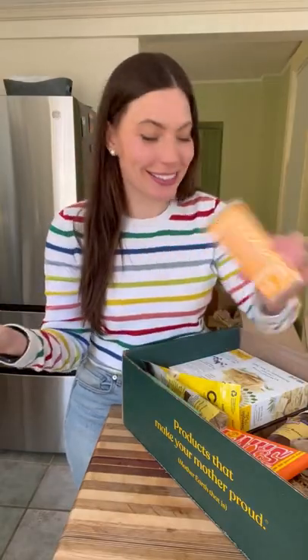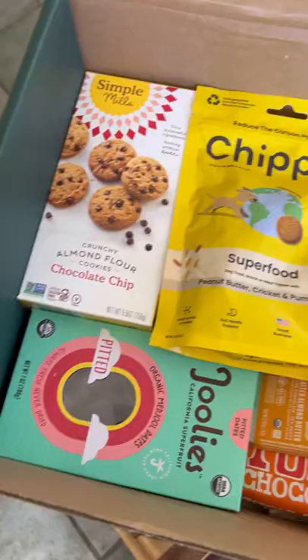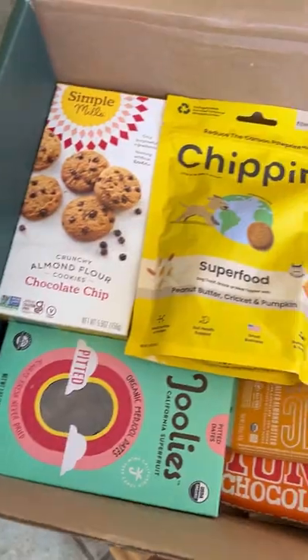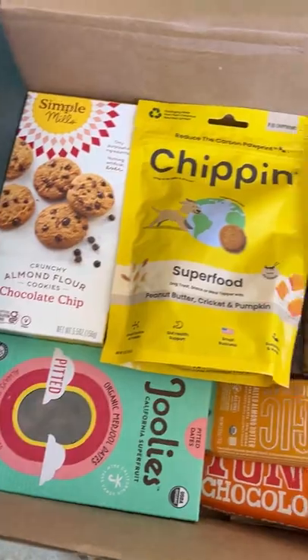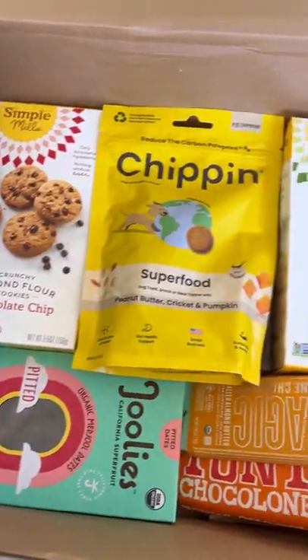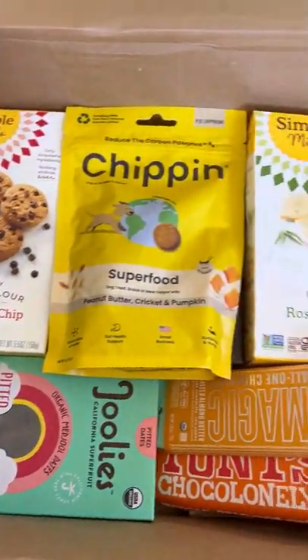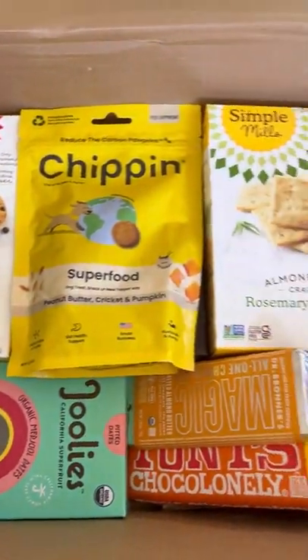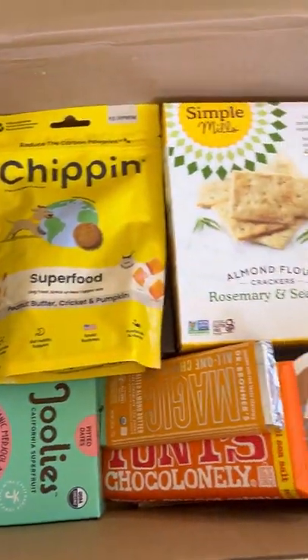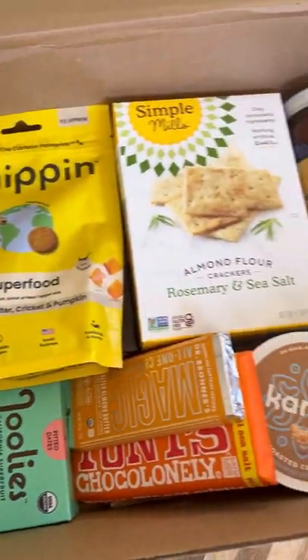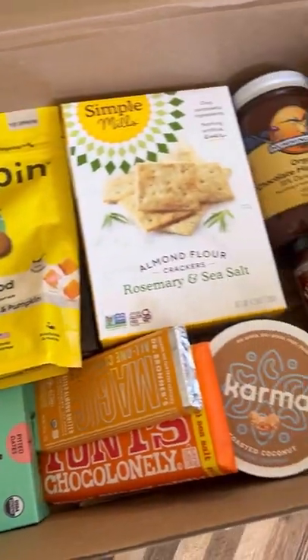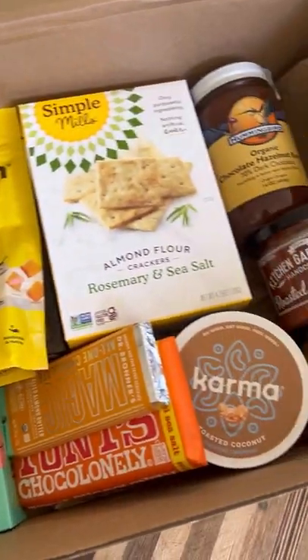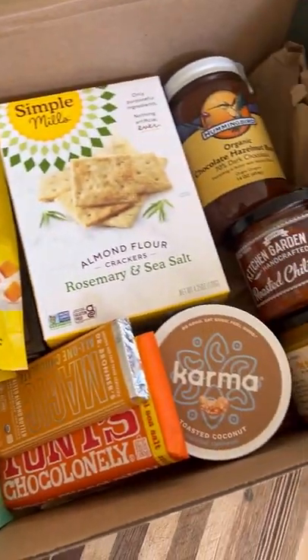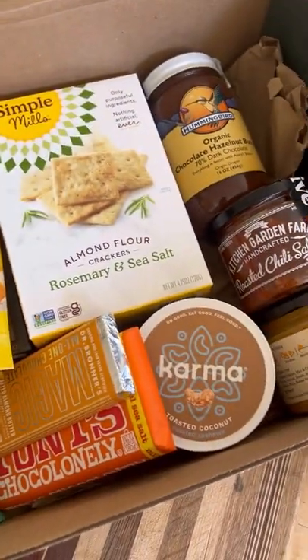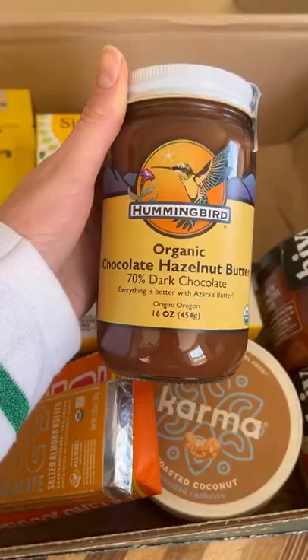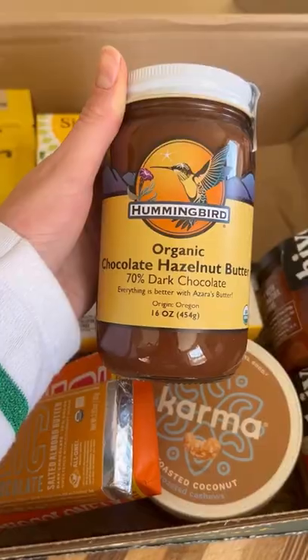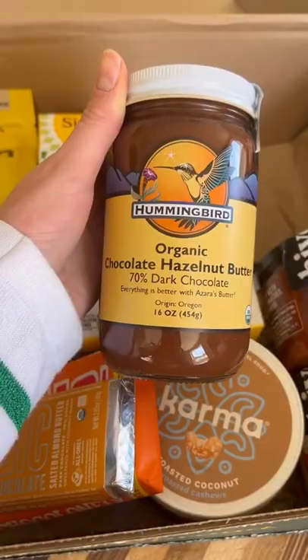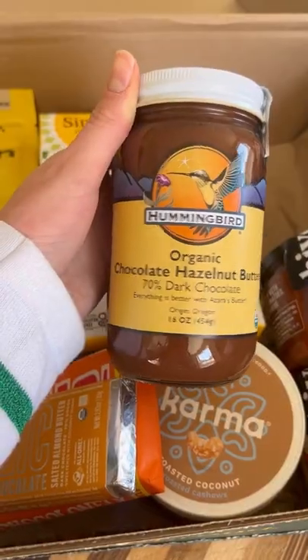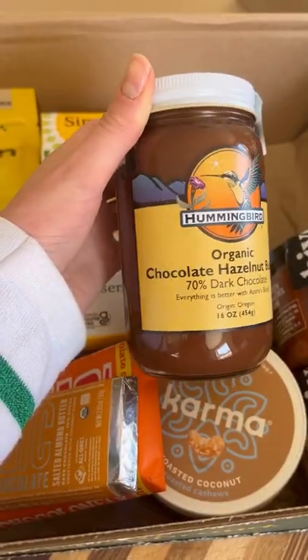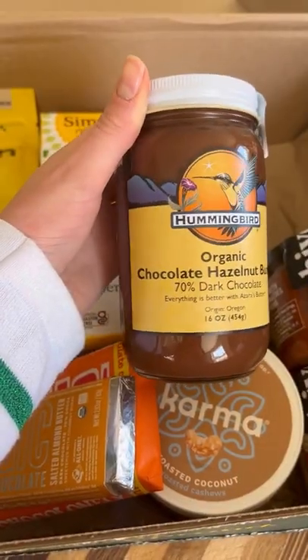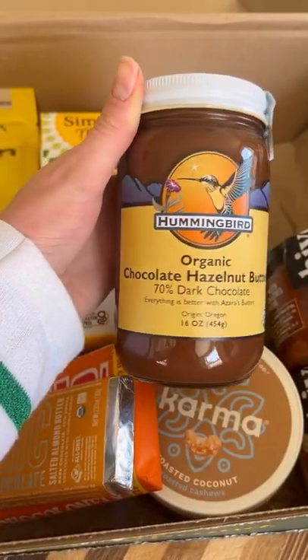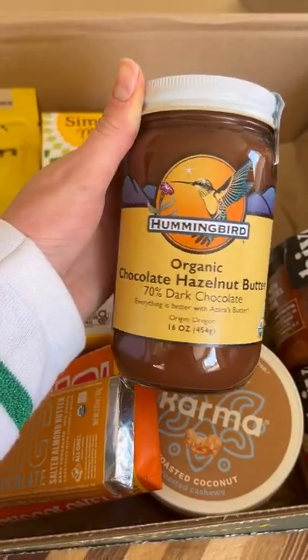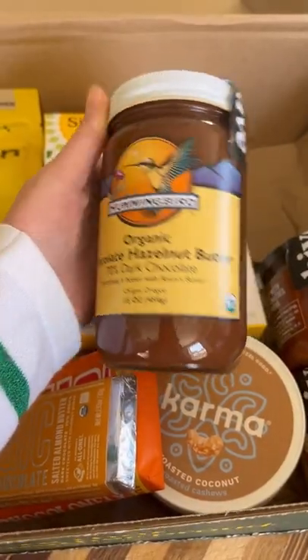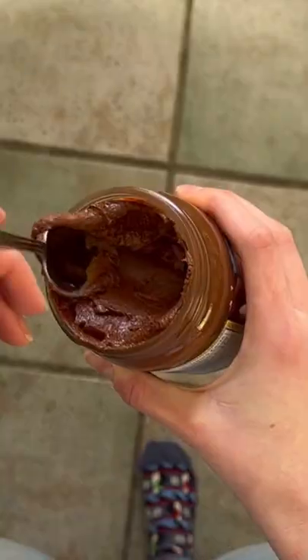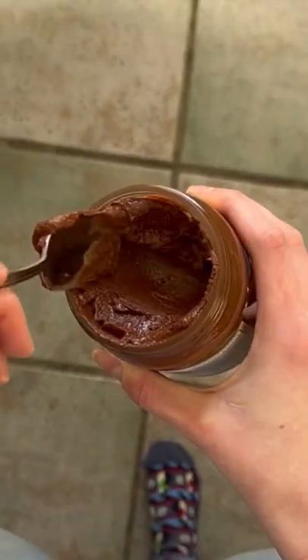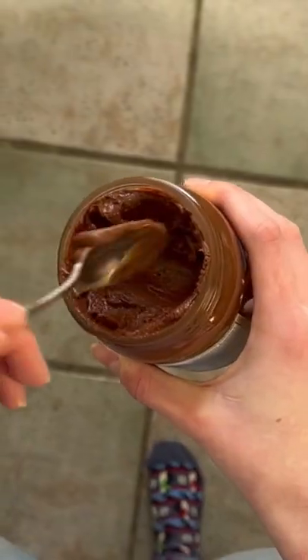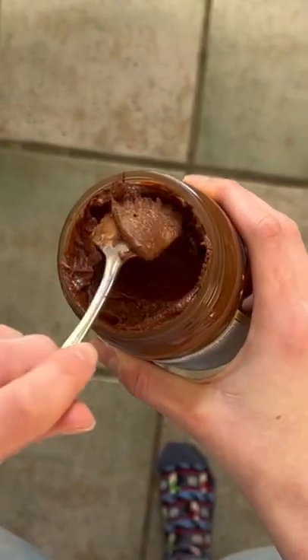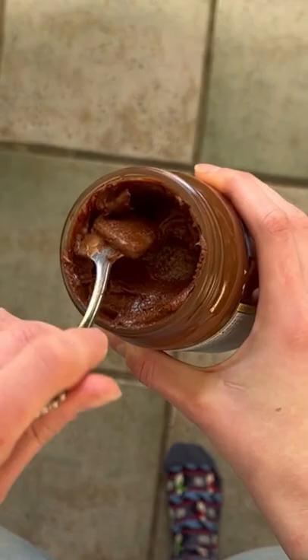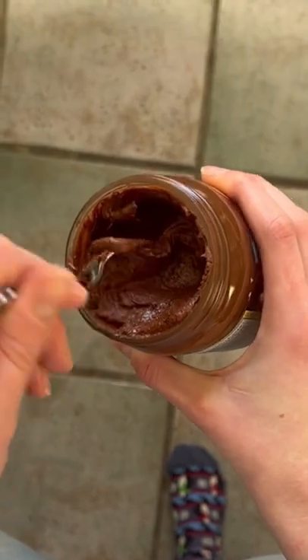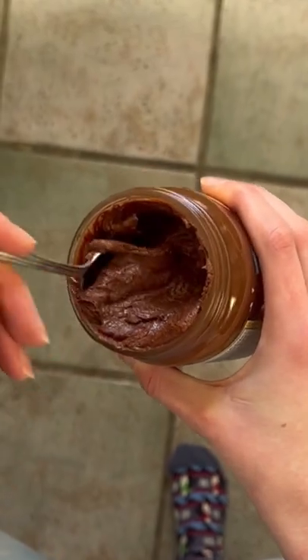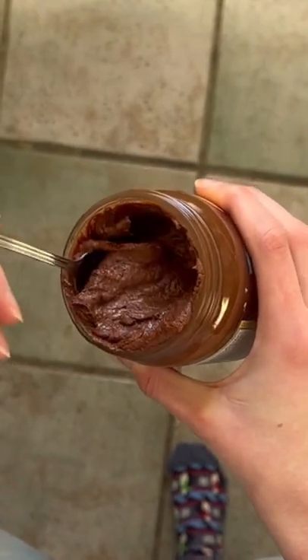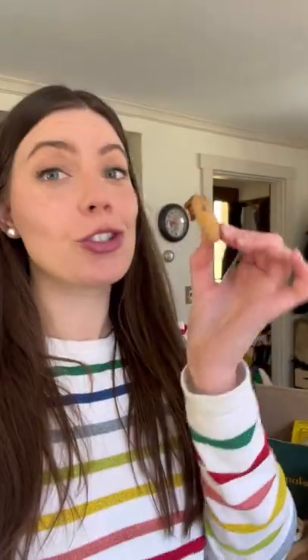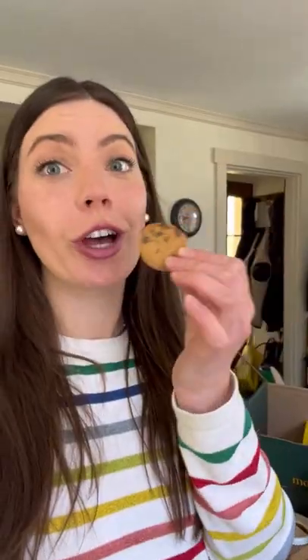I'm most excited about this organic chocolate hazelnut butter. It's dairy-free, fair trade, and supports local farmers. So good.